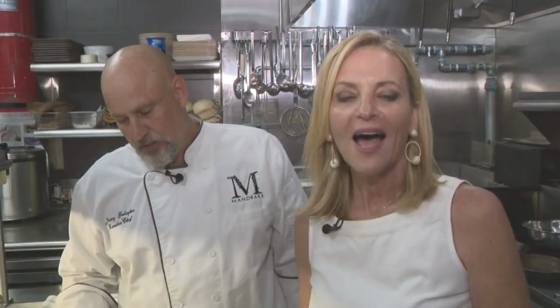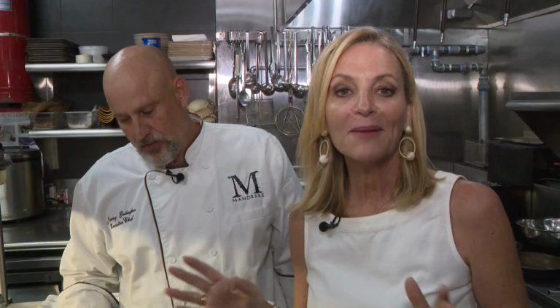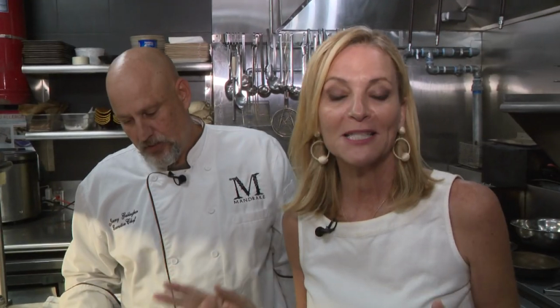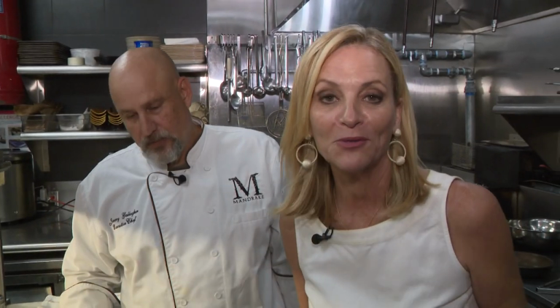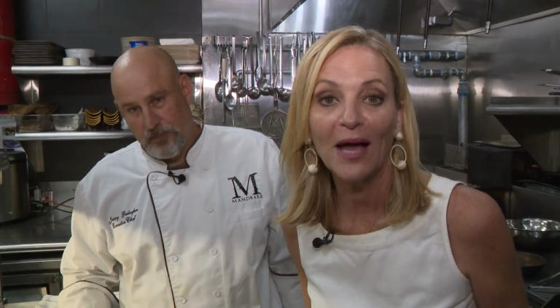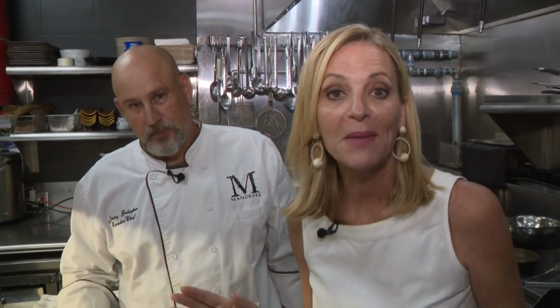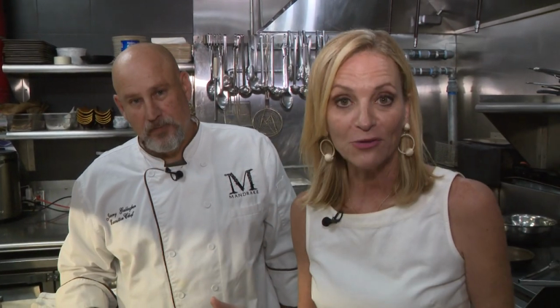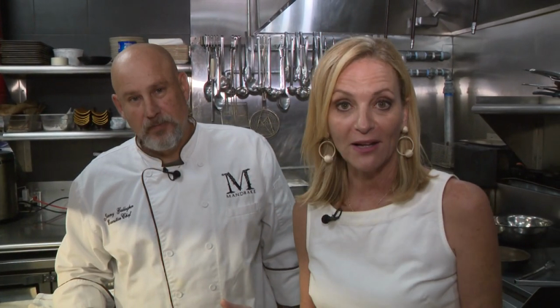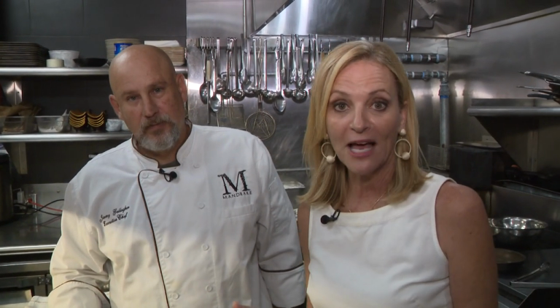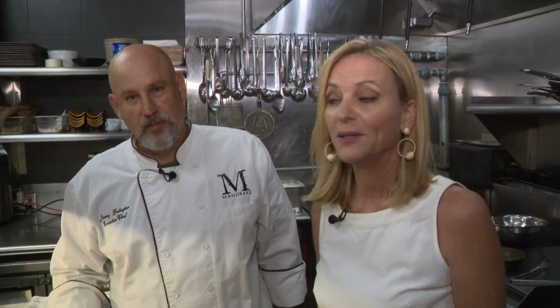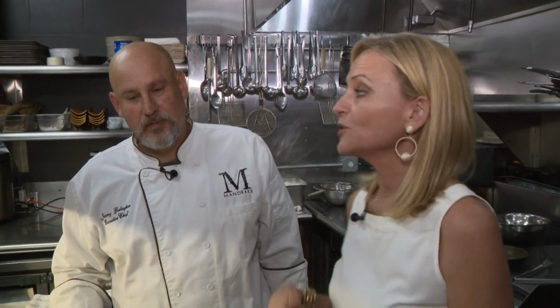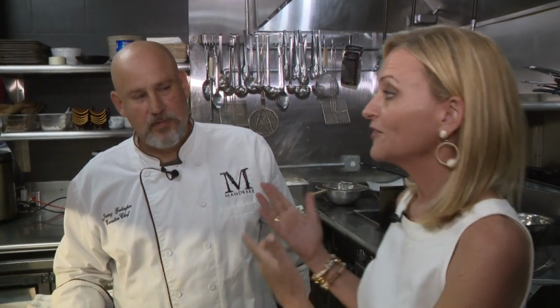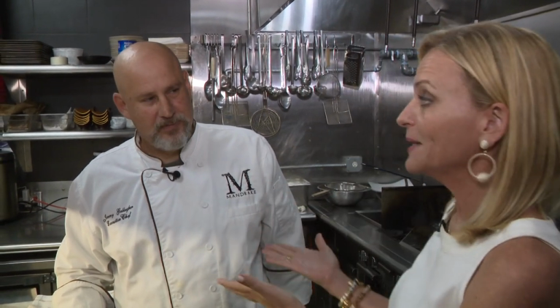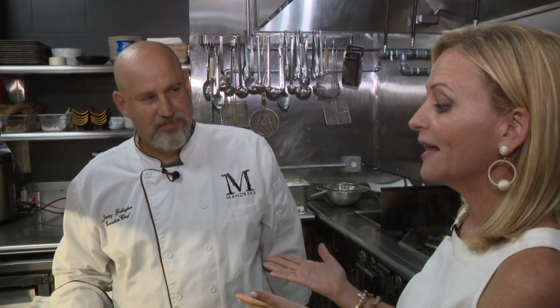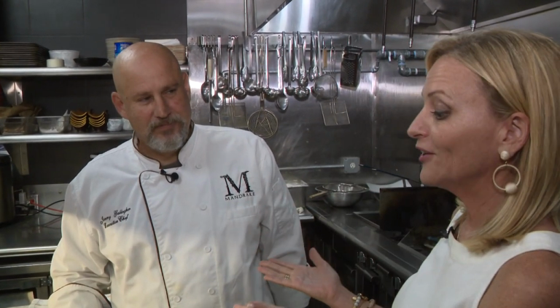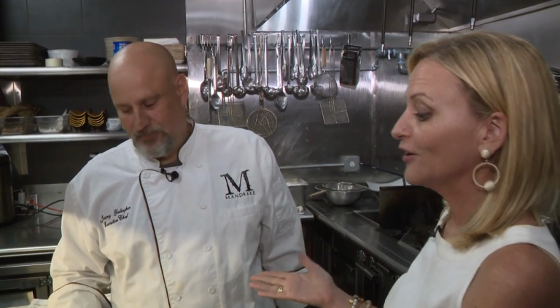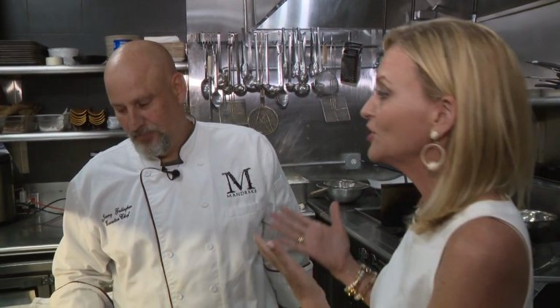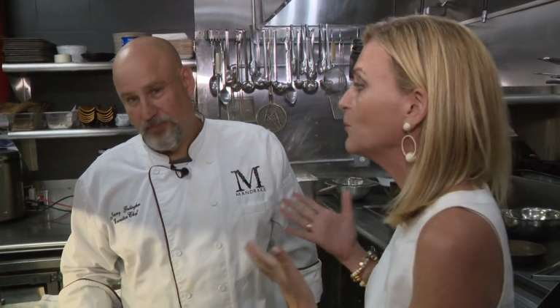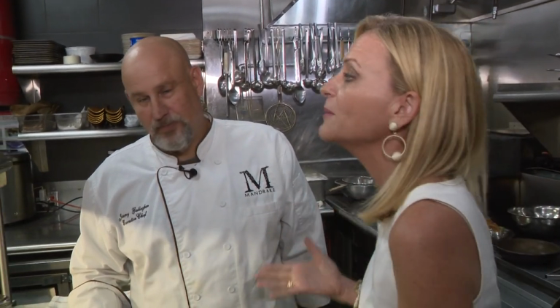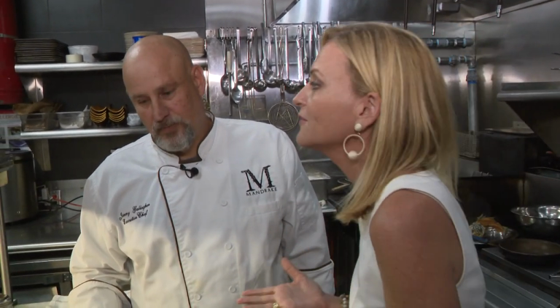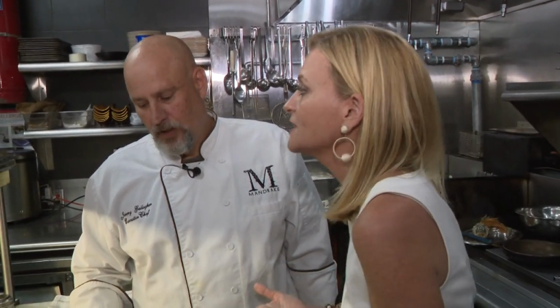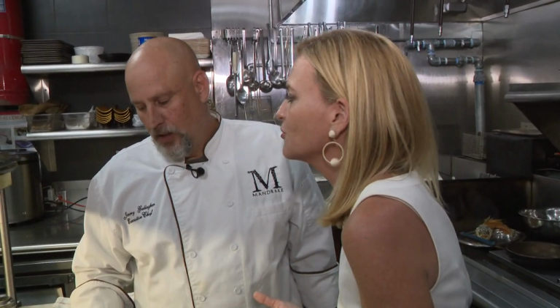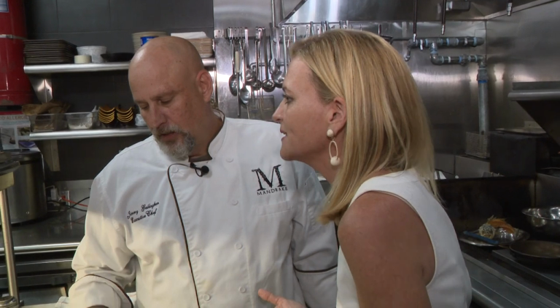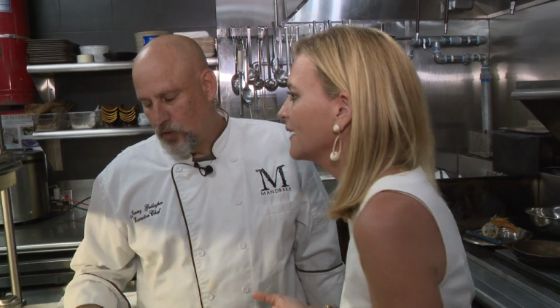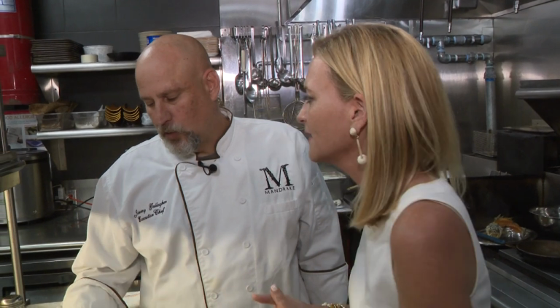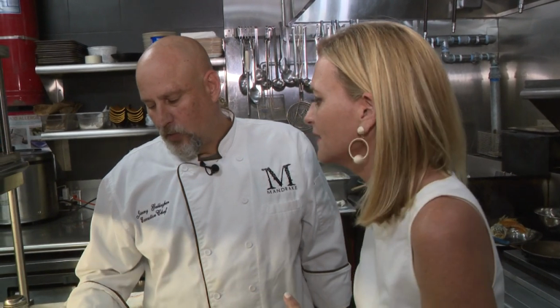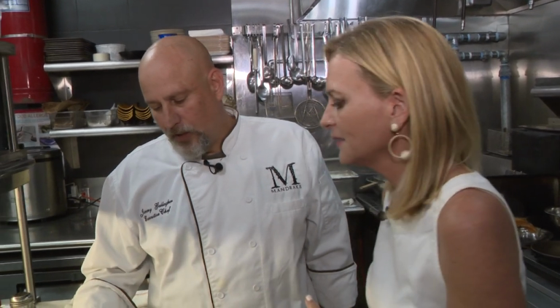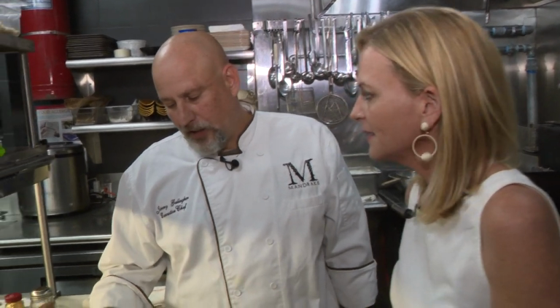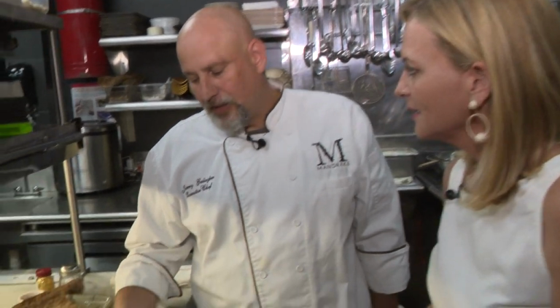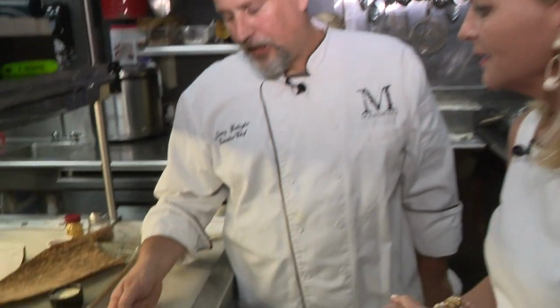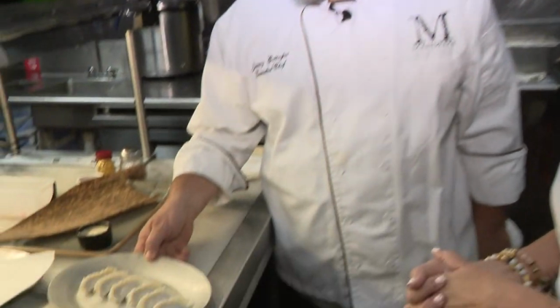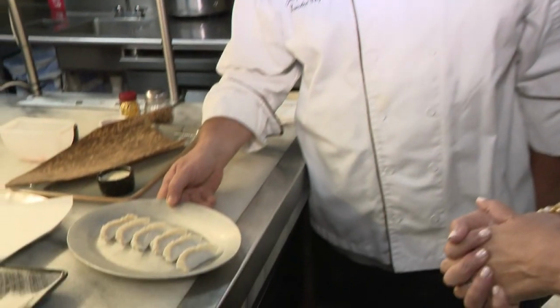I'm Lisa Petrillo at Mandrake on South Beach with Chef Jimmy Gallagher. What are we making for our digital bite today? Today we're making duck gyozas.